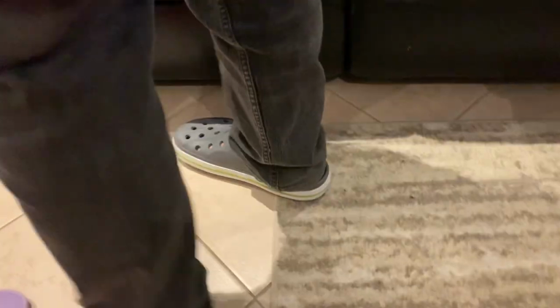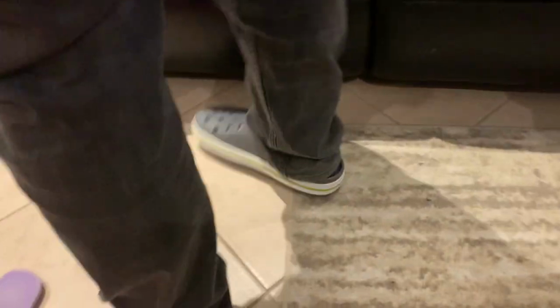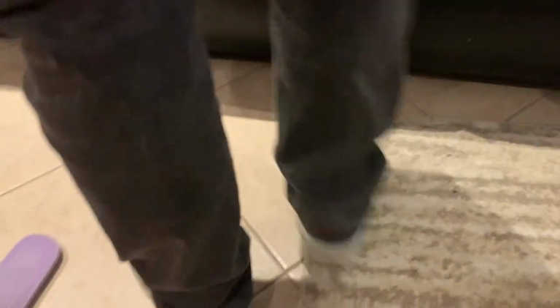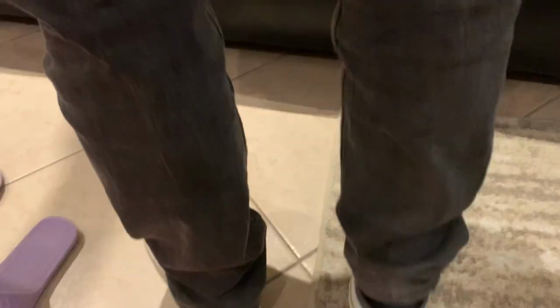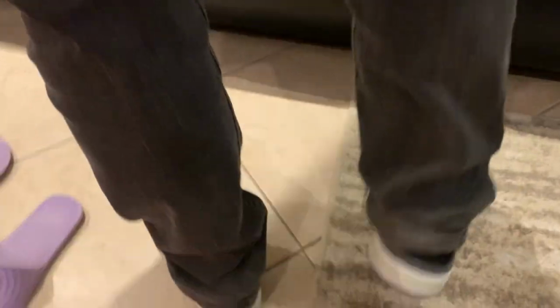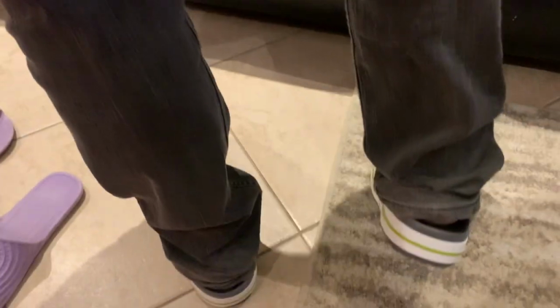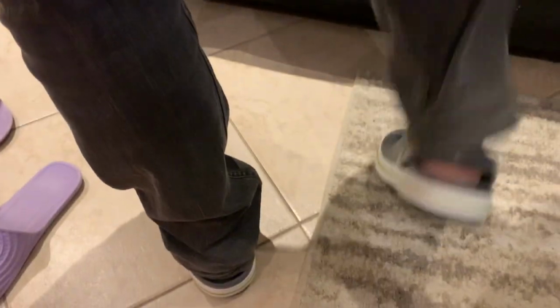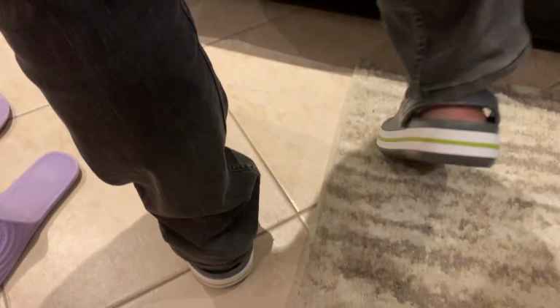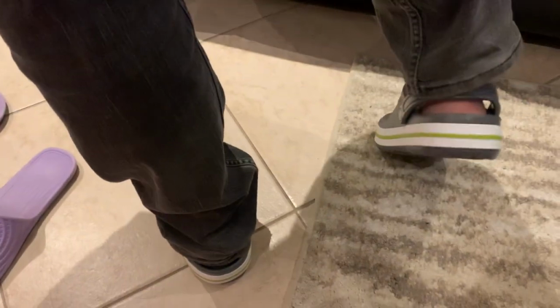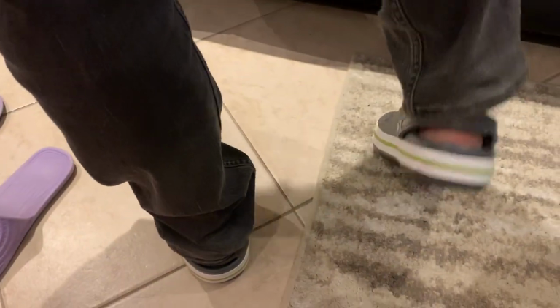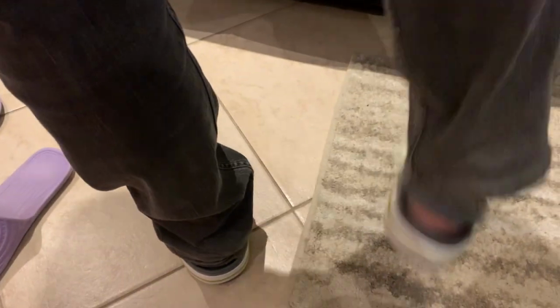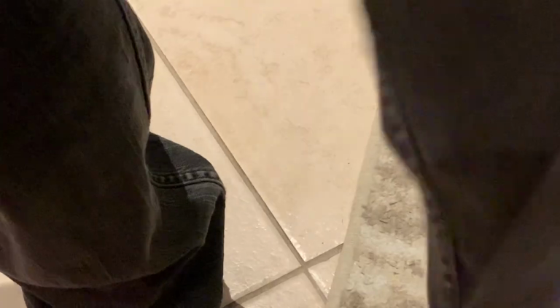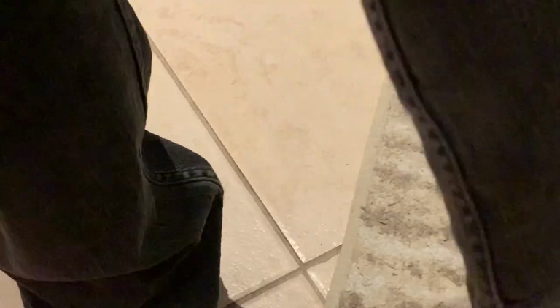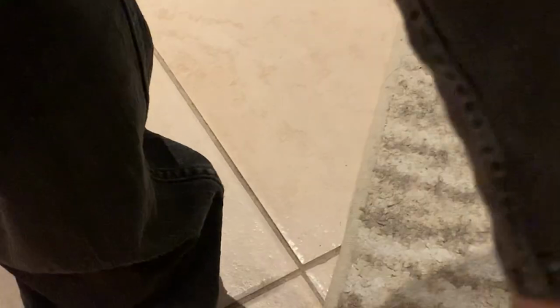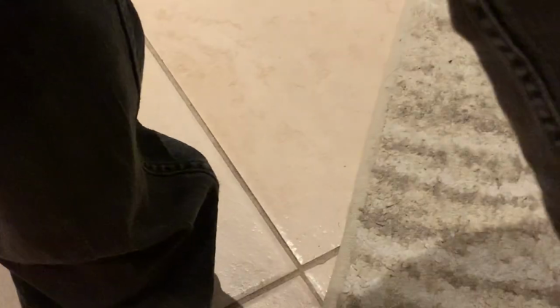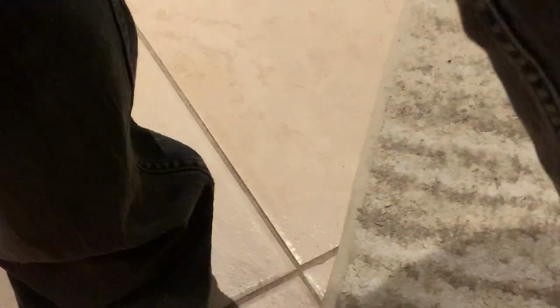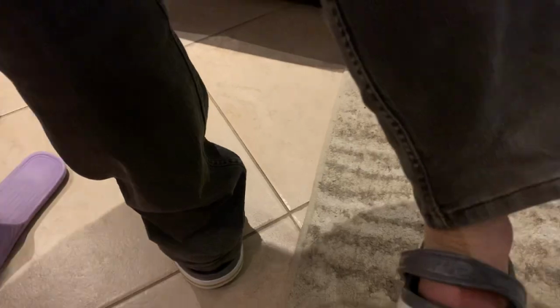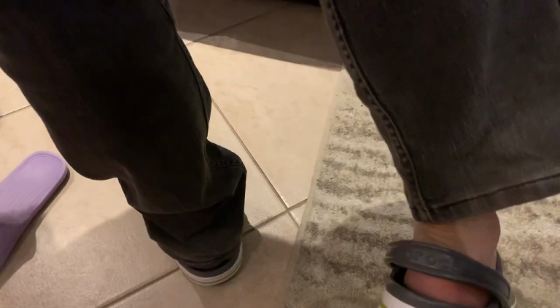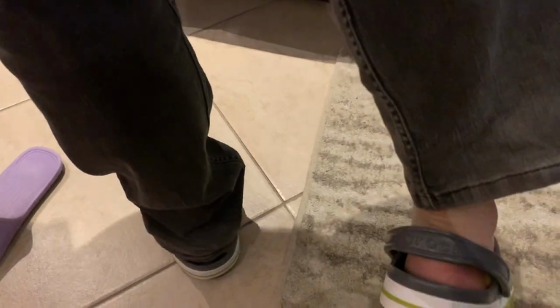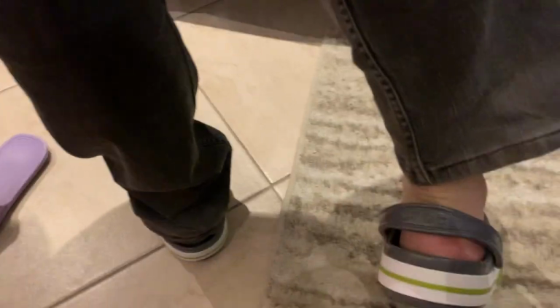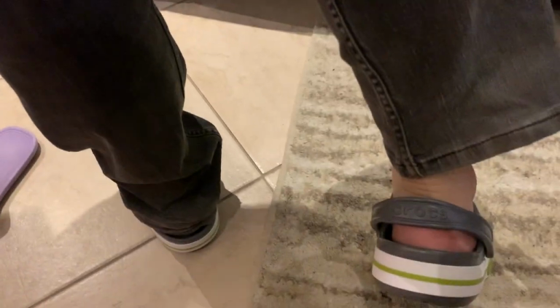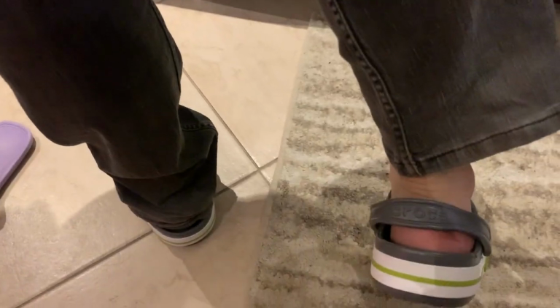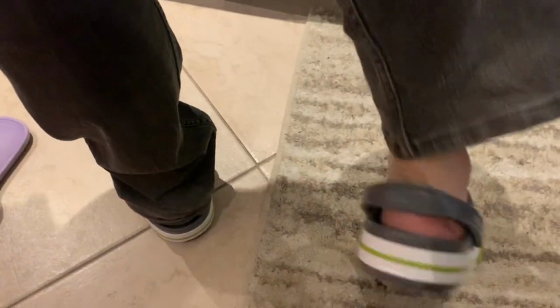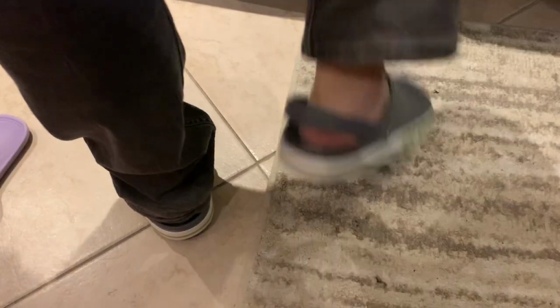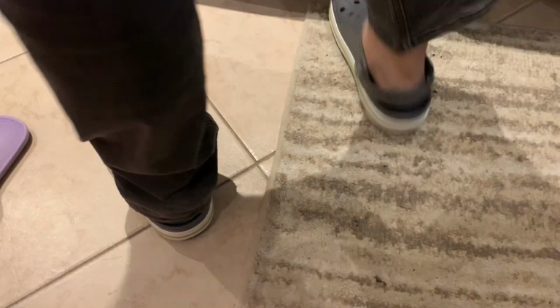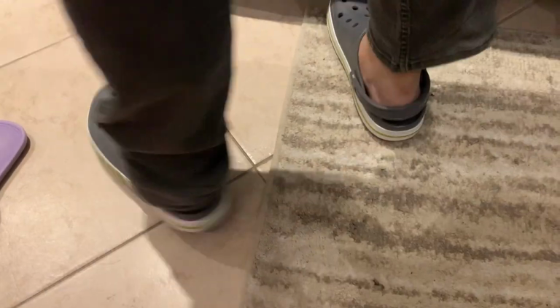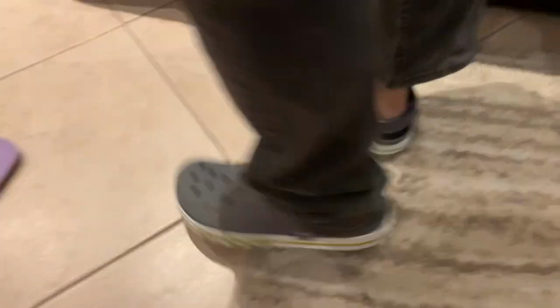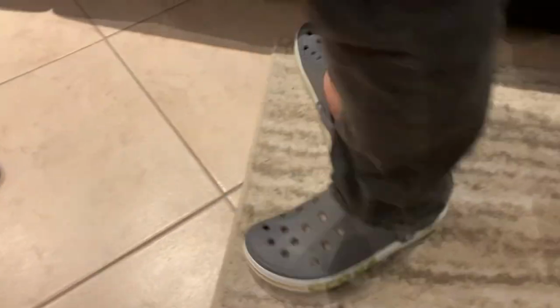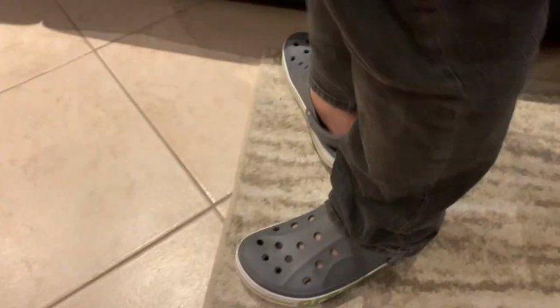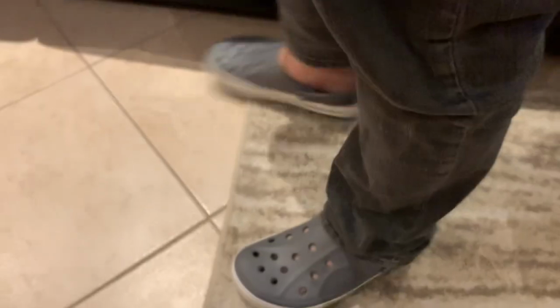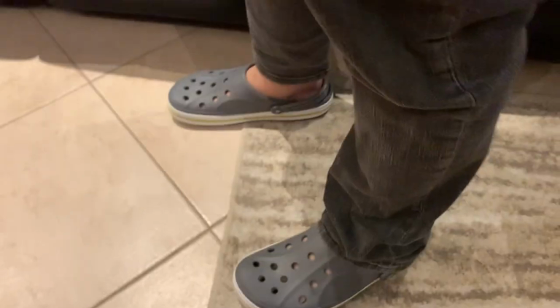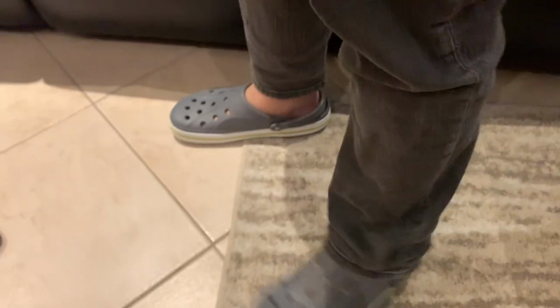Dance around — show some ankle. Okay, time for me to go.